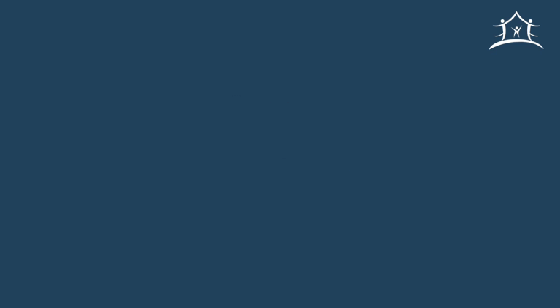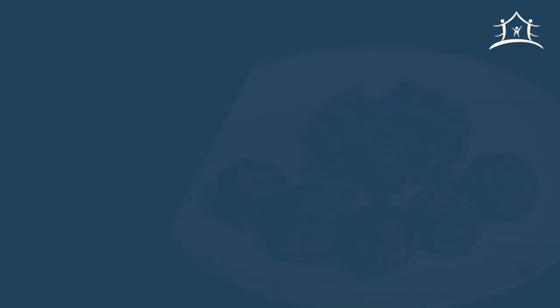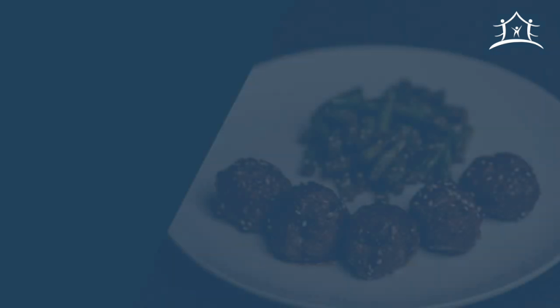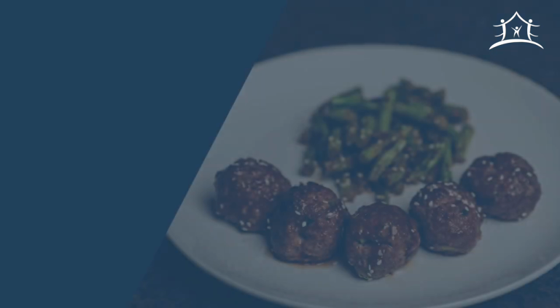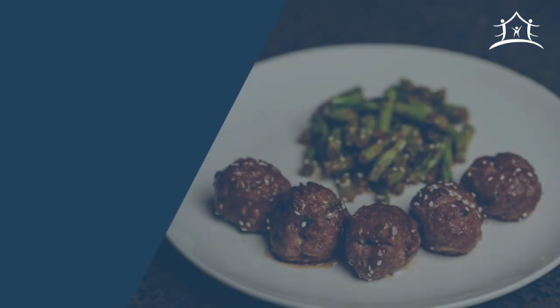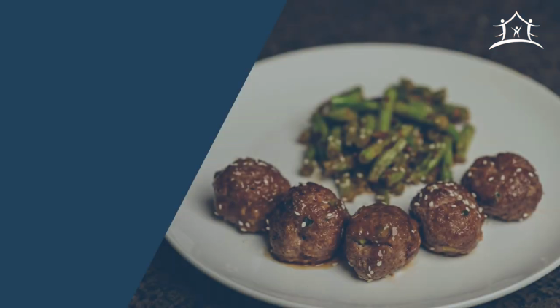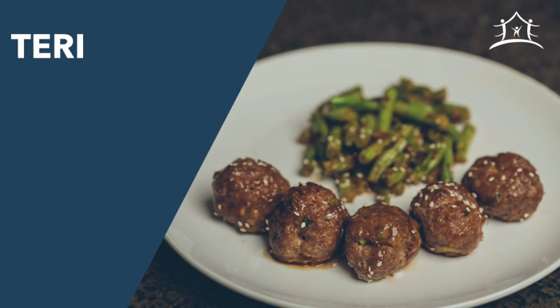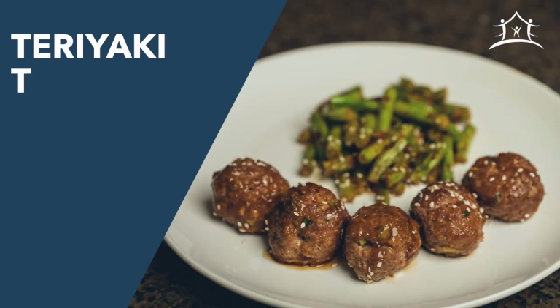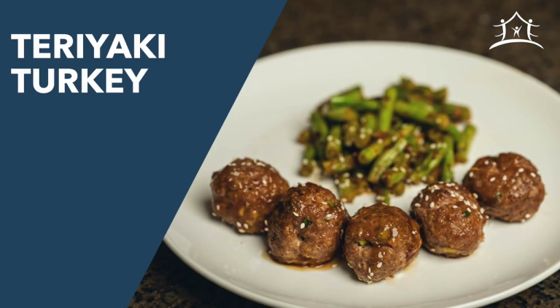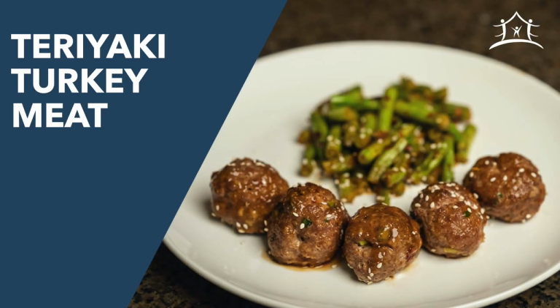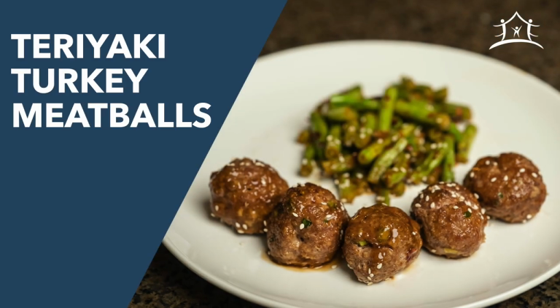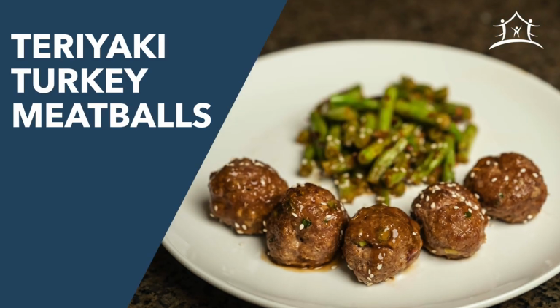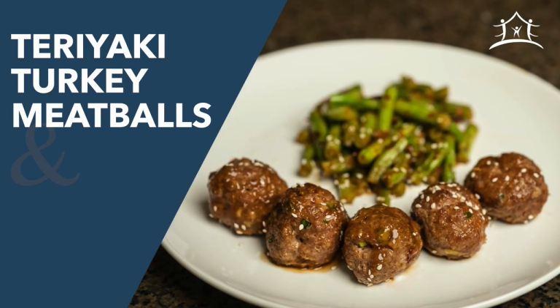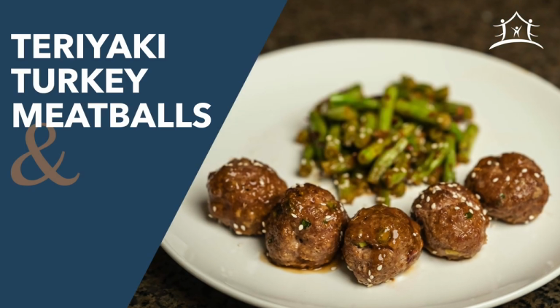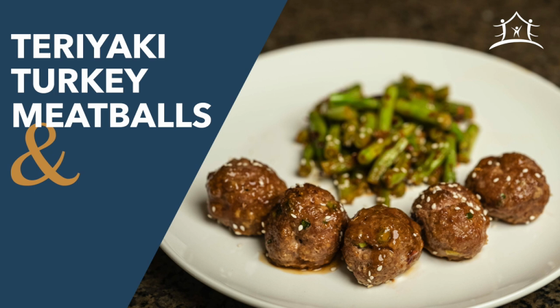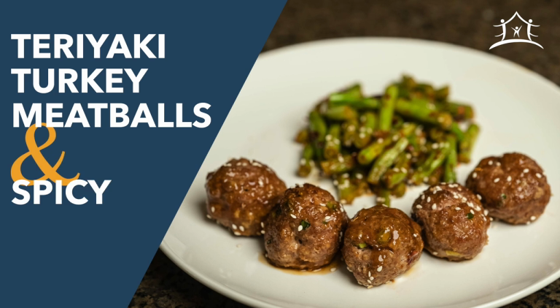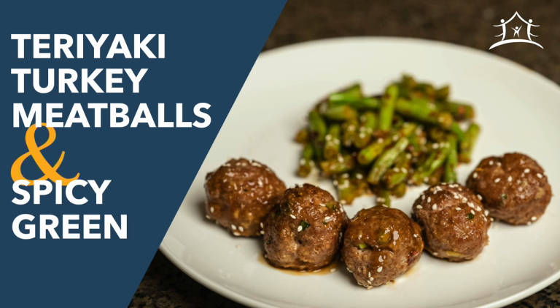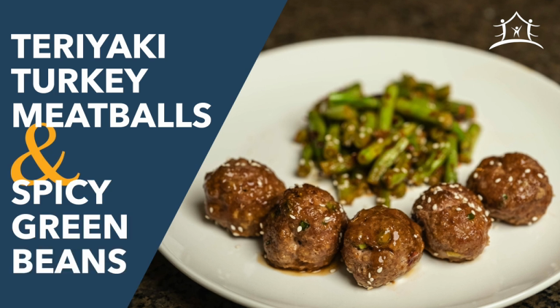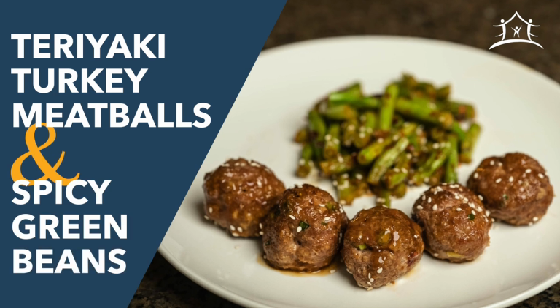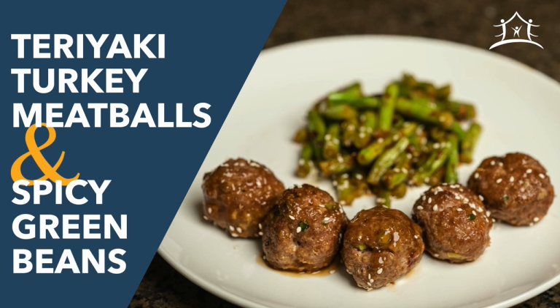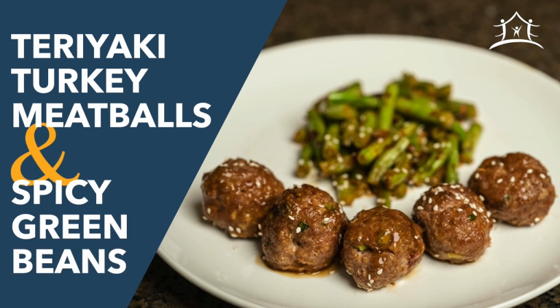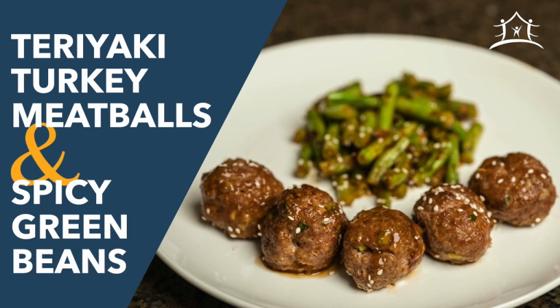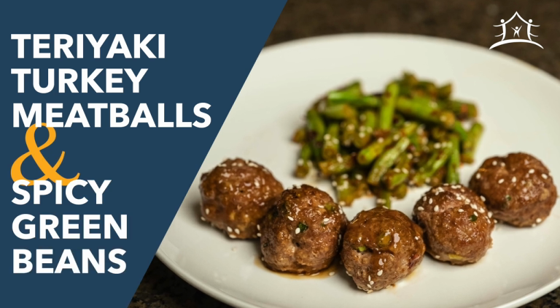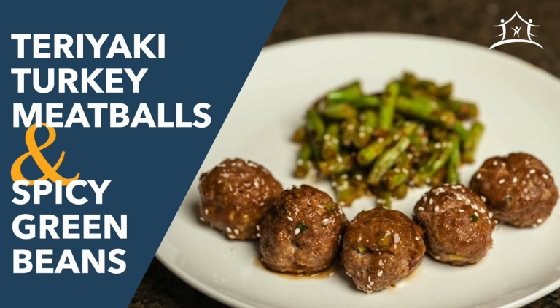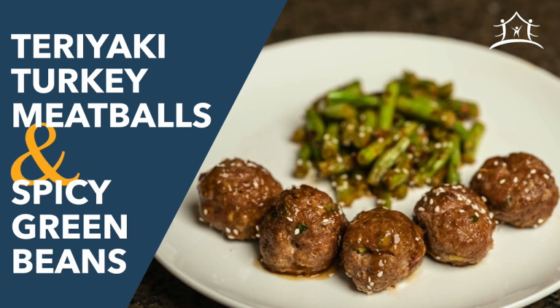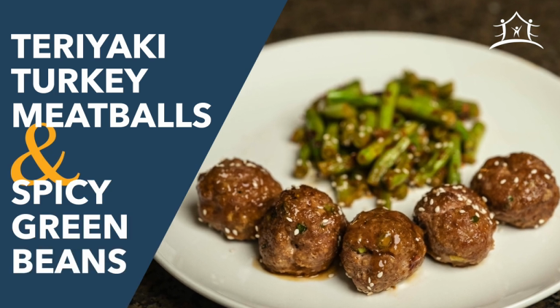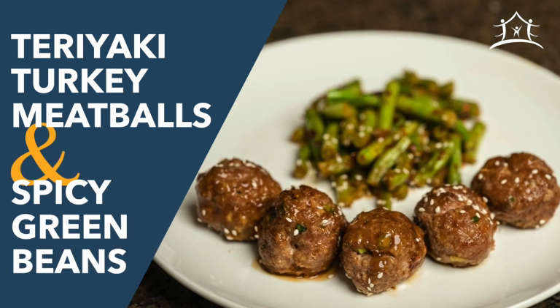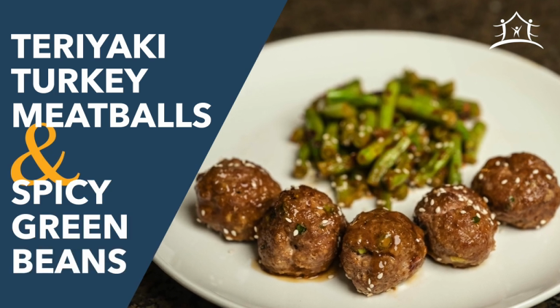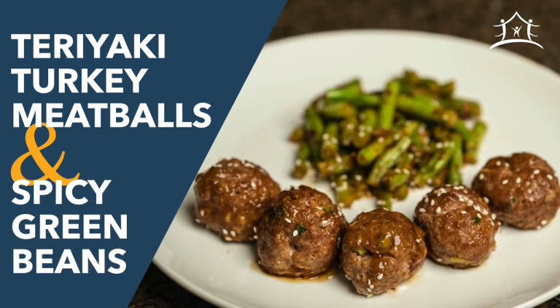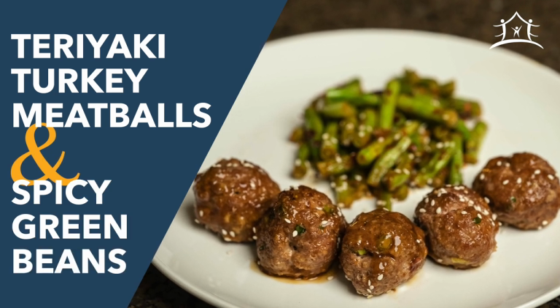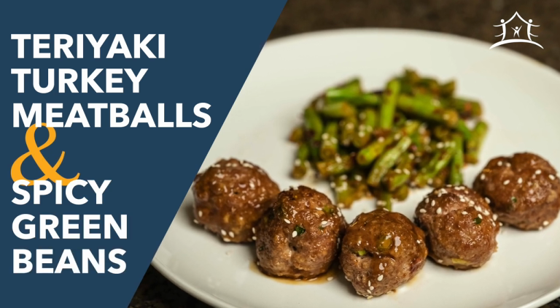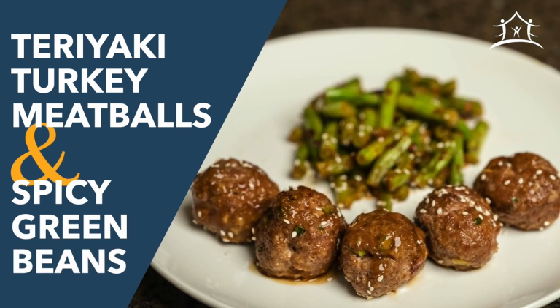Today we're making teriyaki turkey meatballs with a side of spicy green beans, and the recipe will be linked in the description.